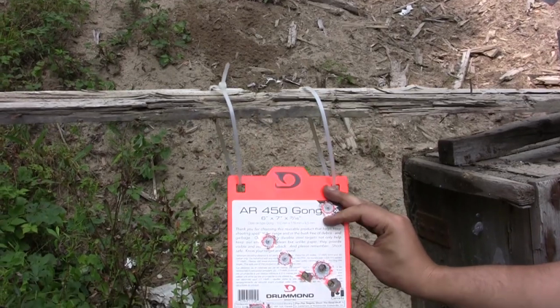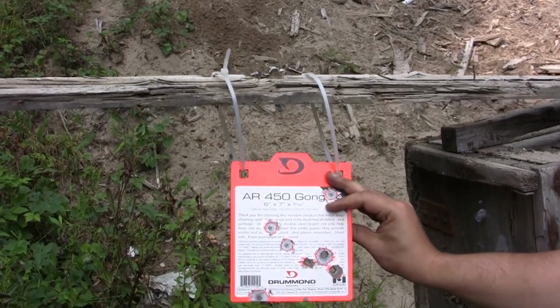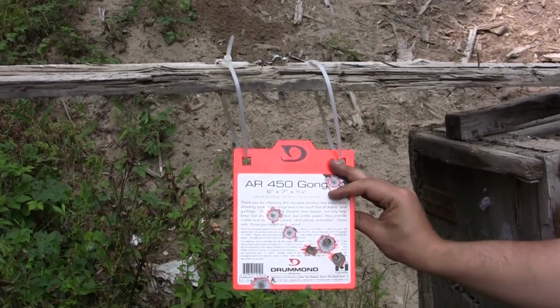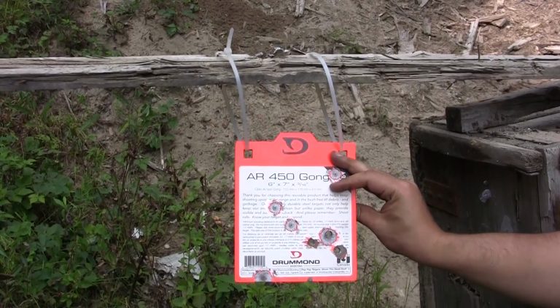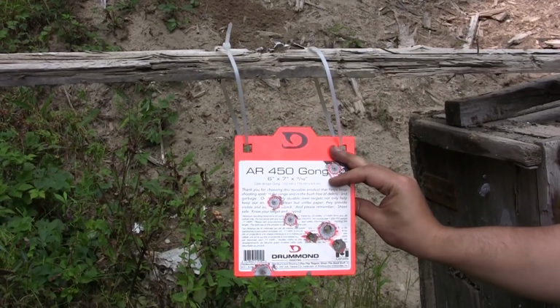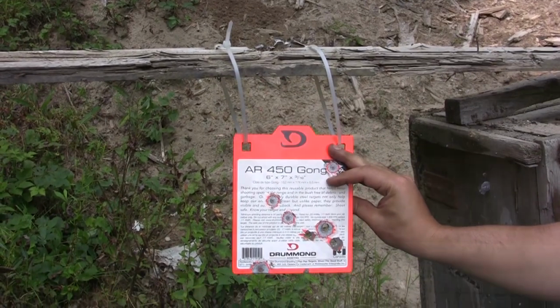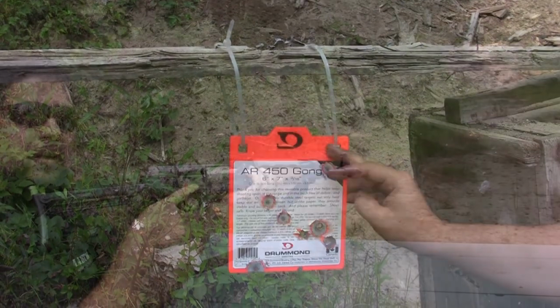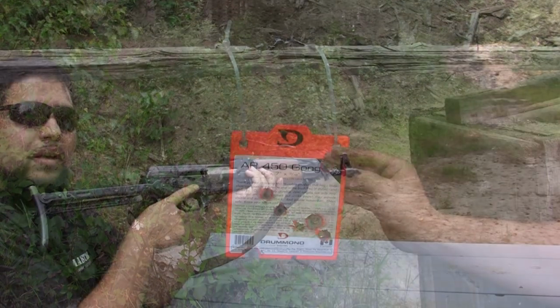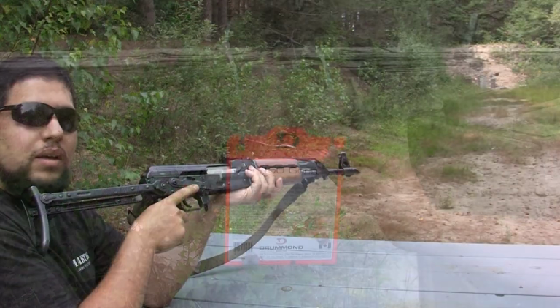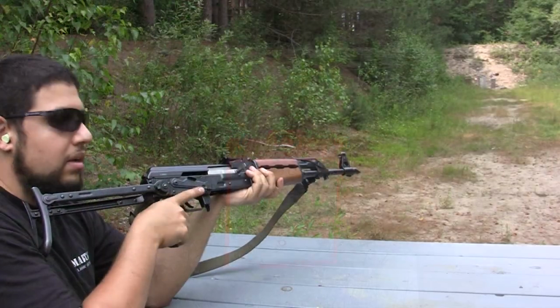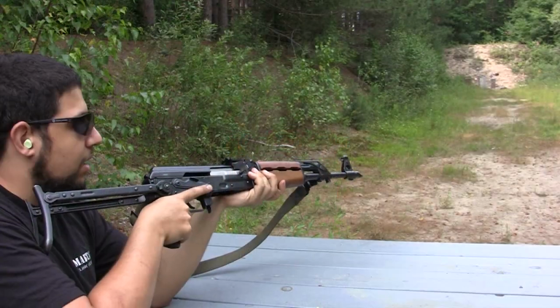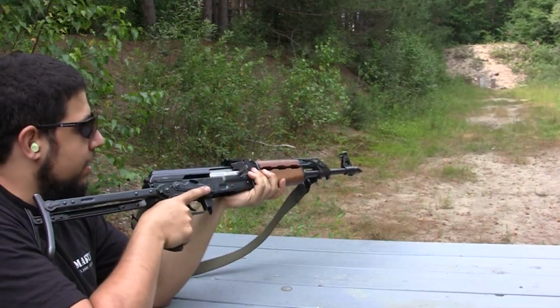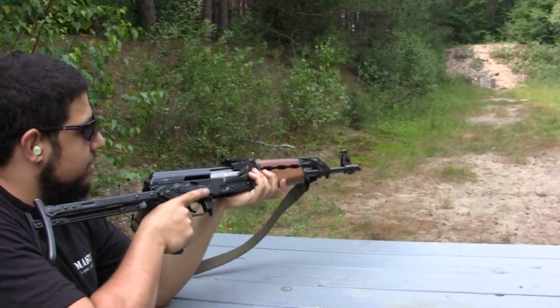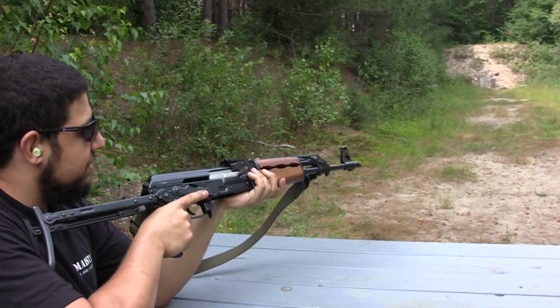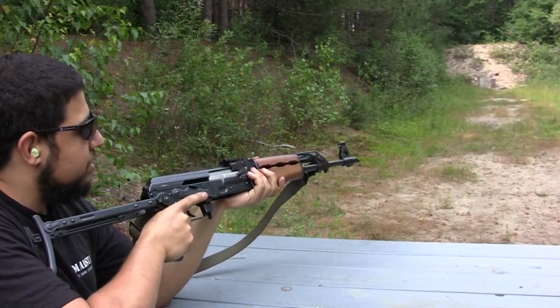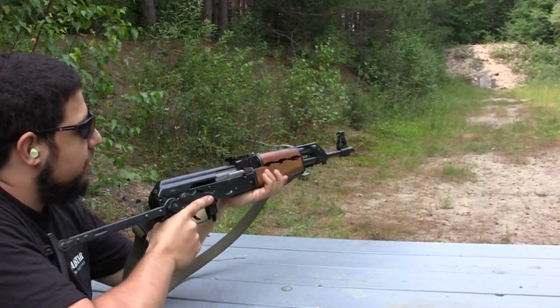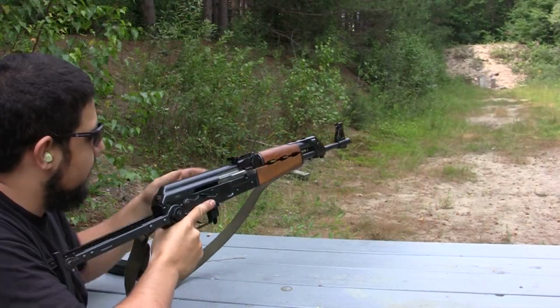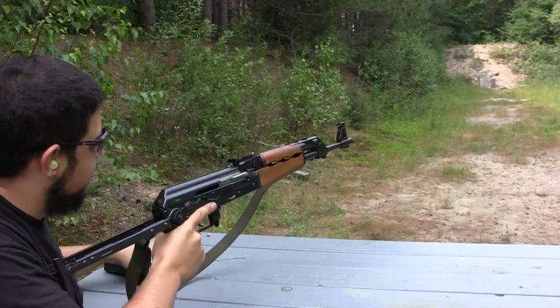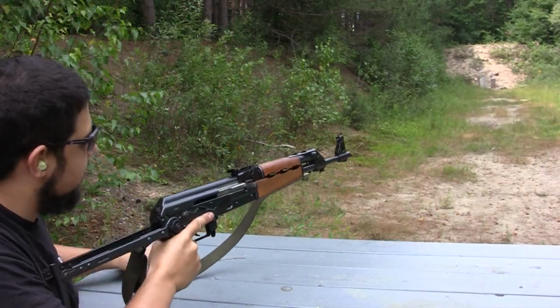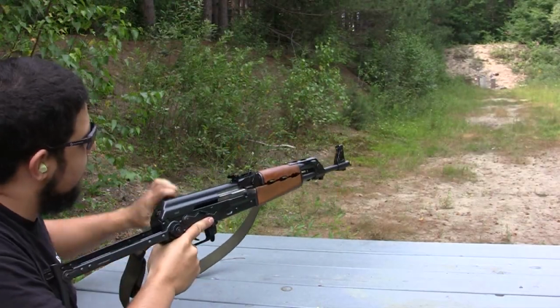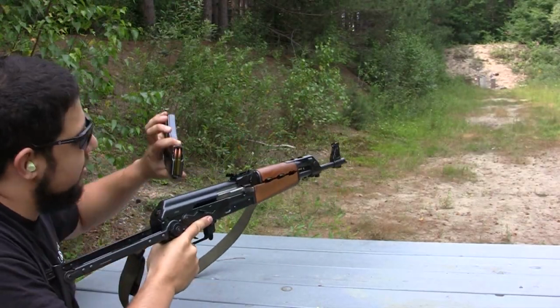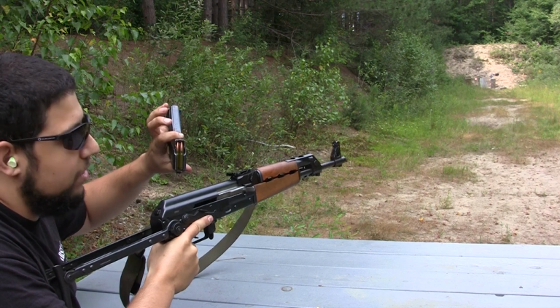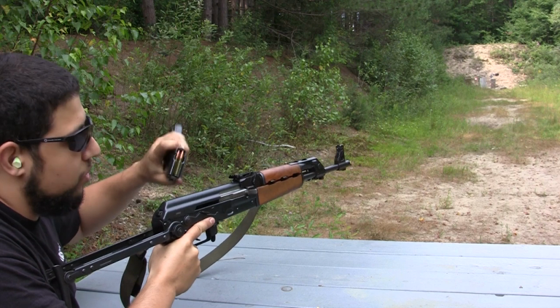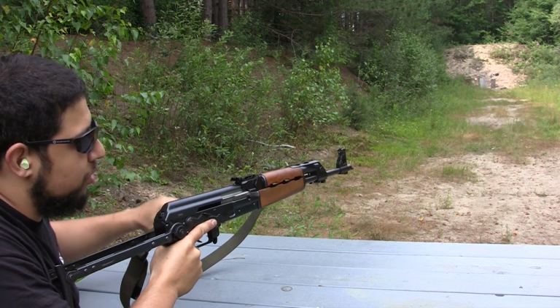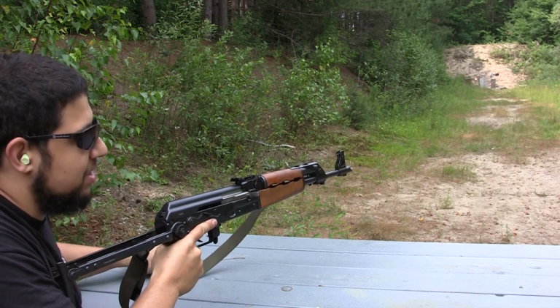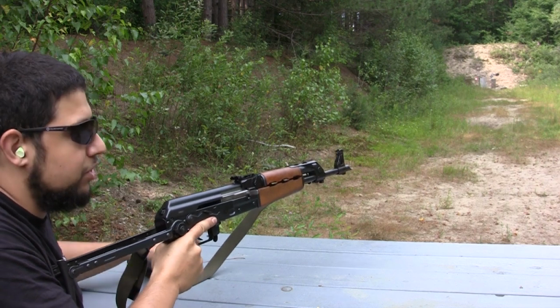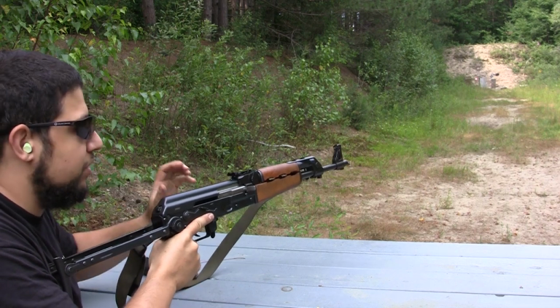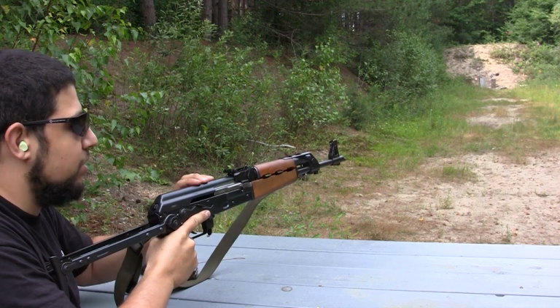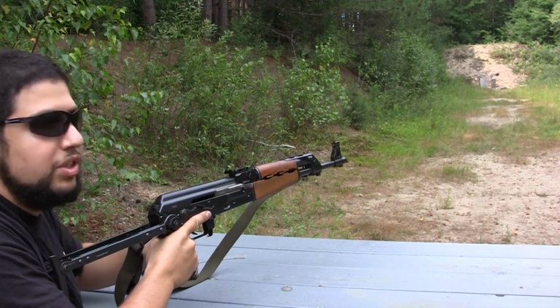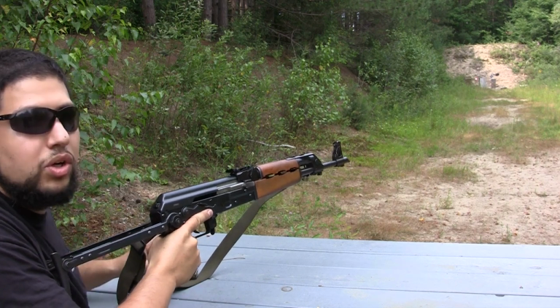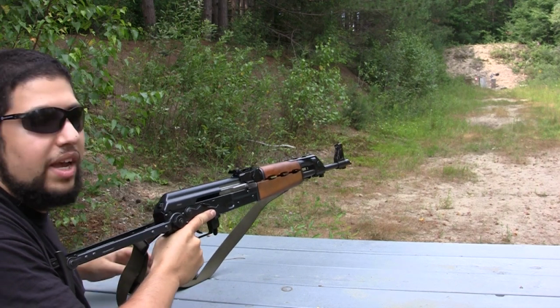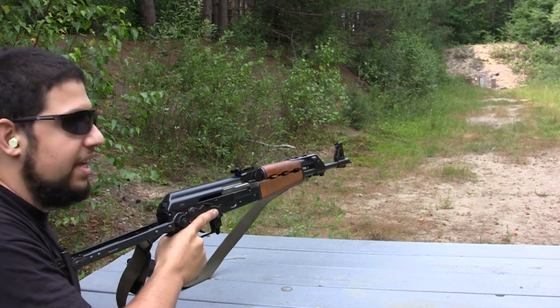Next up, 7.62x39. We're using steel core surplus and we're shooting it through a Yugo AK.